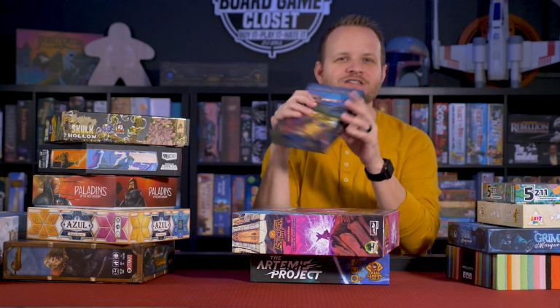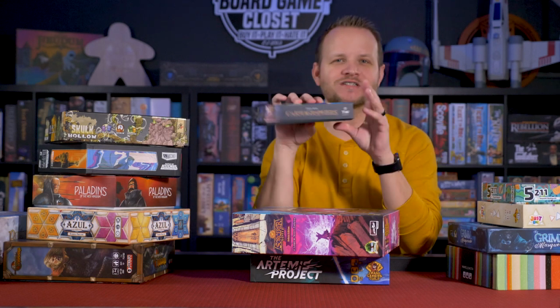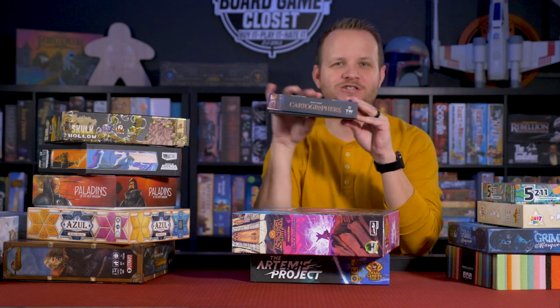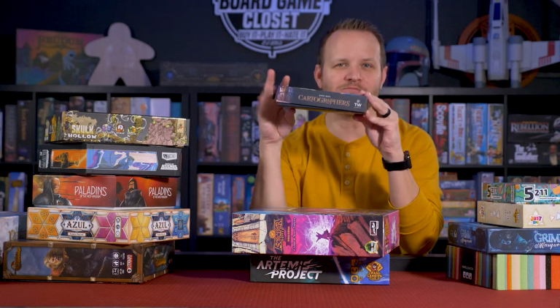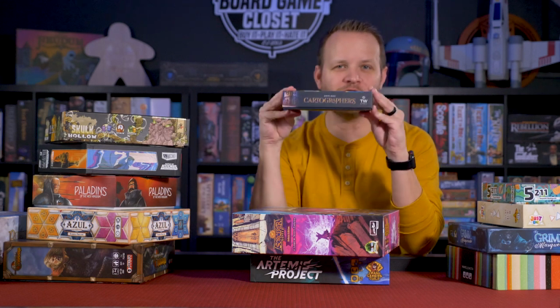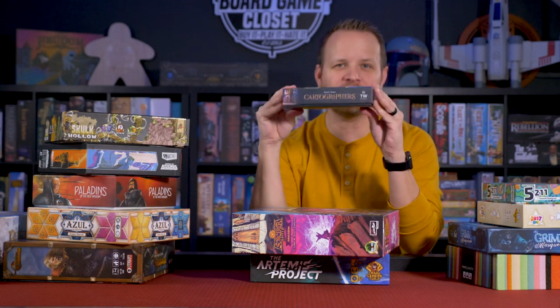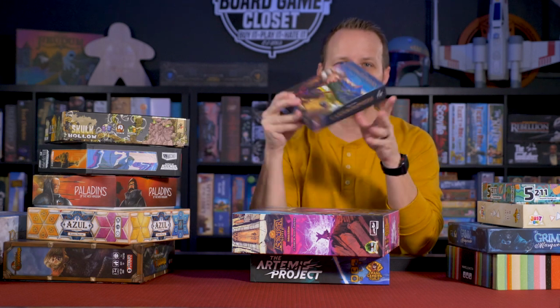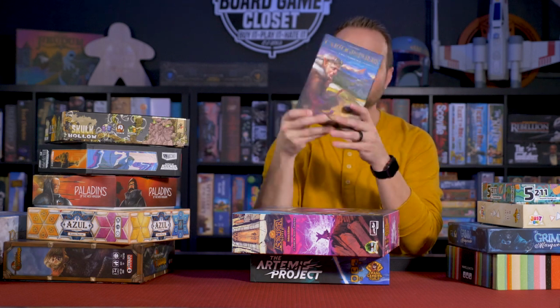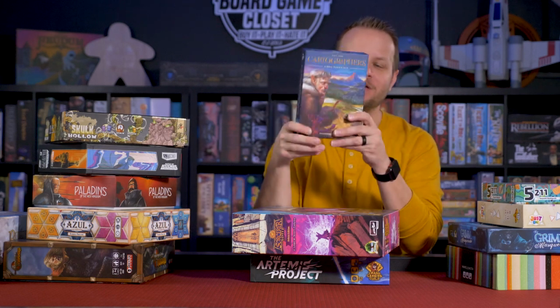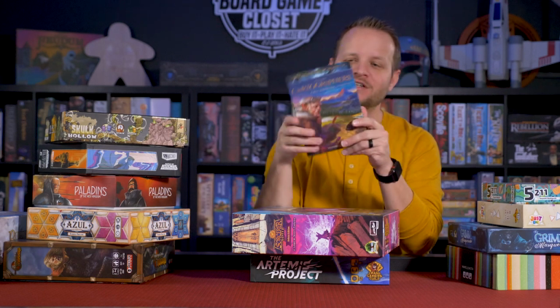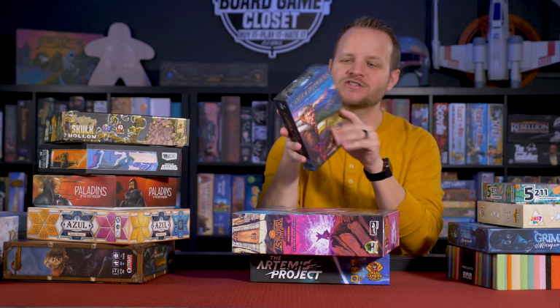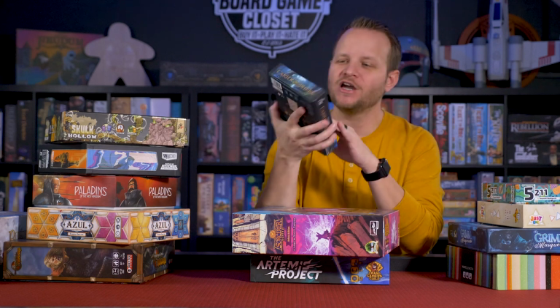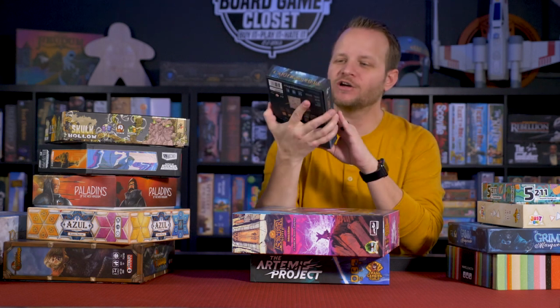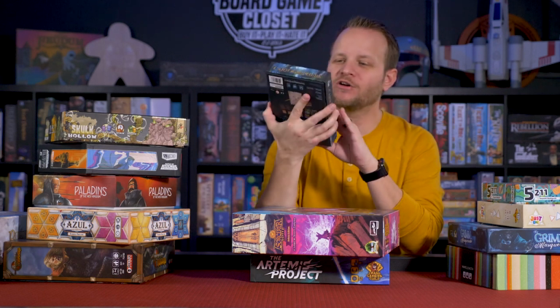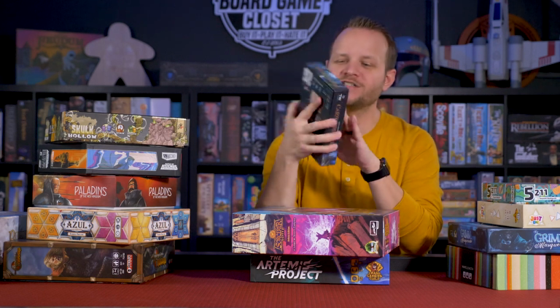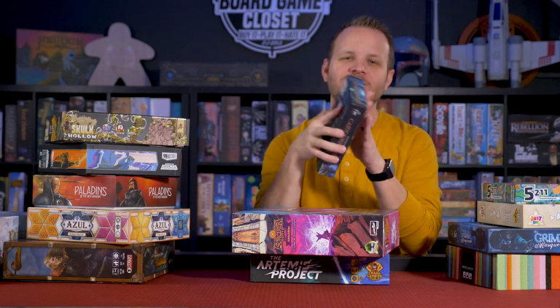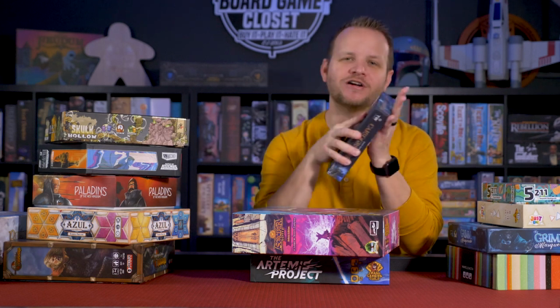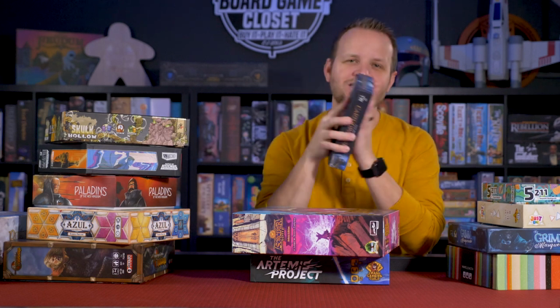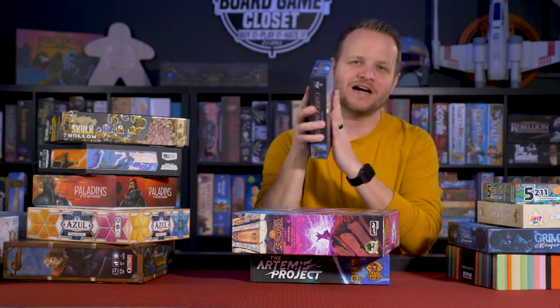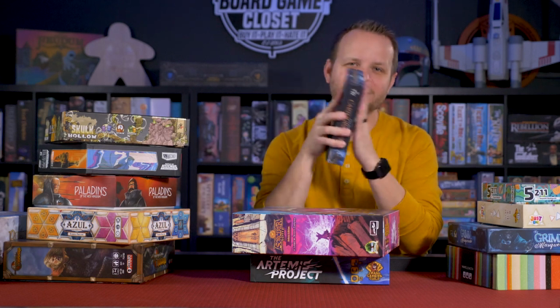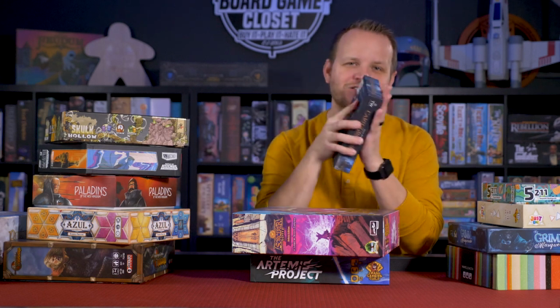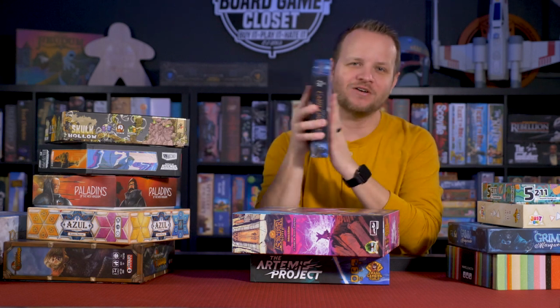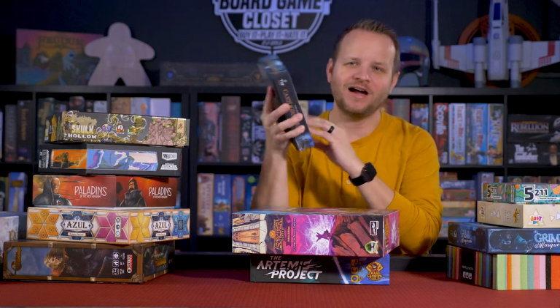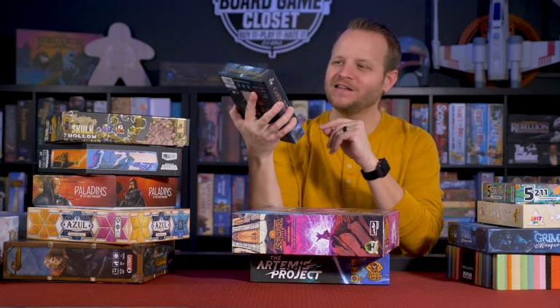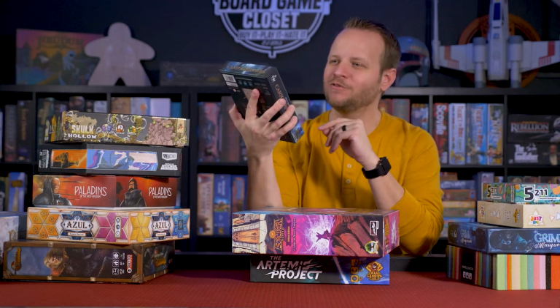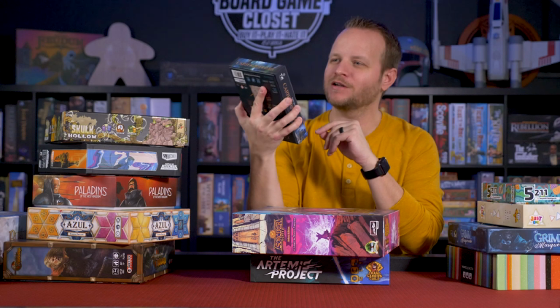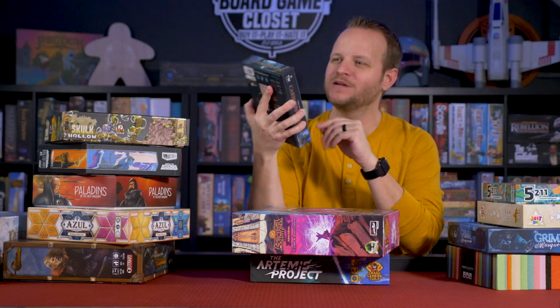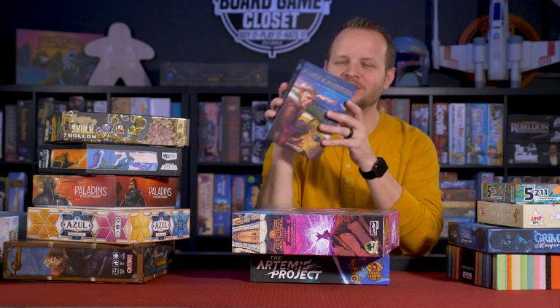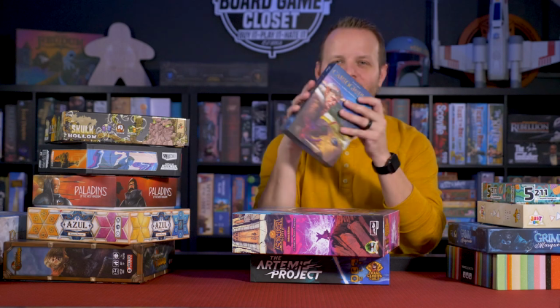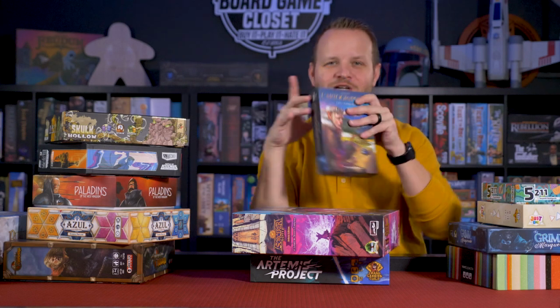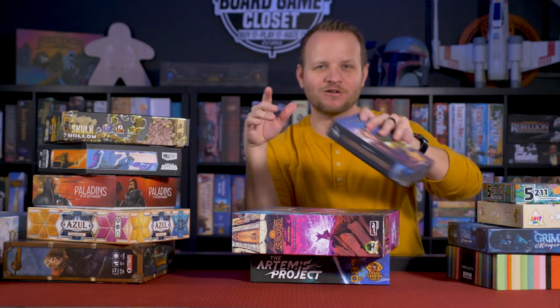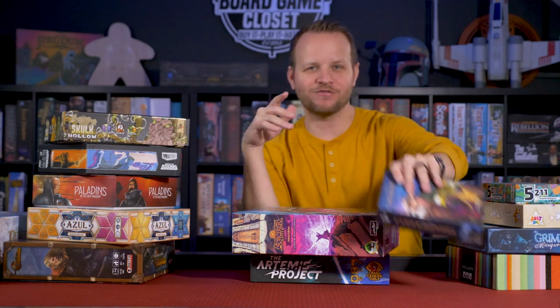This is a small box game that is crazy, crazy nice. I highly recommend Cartographers.